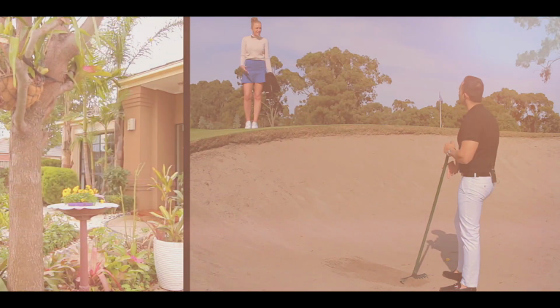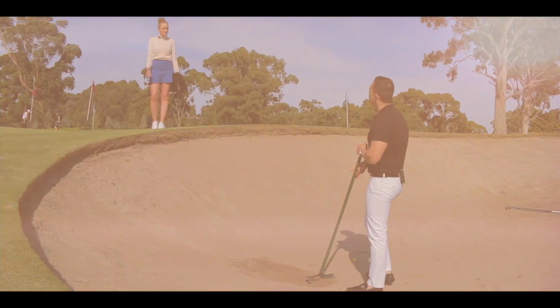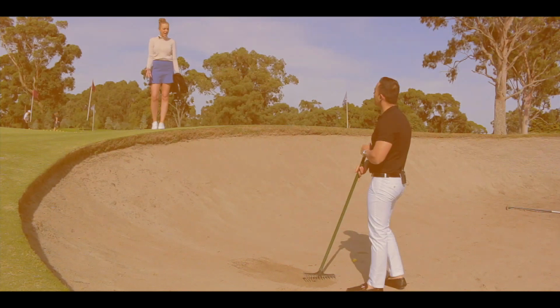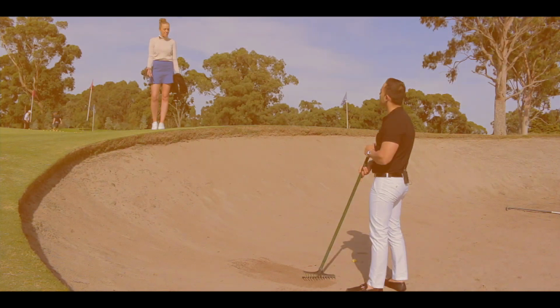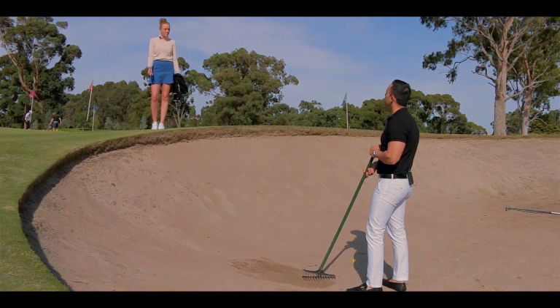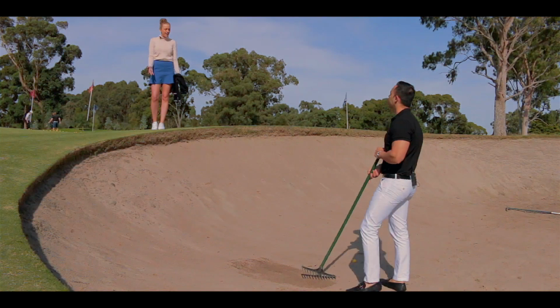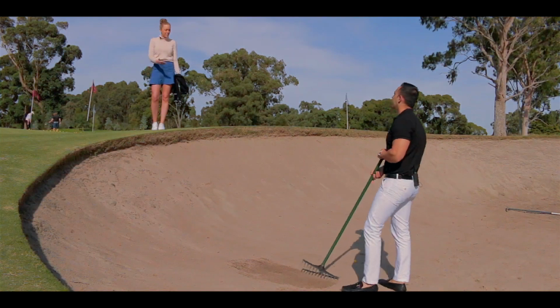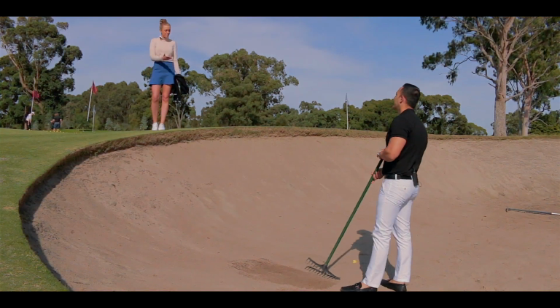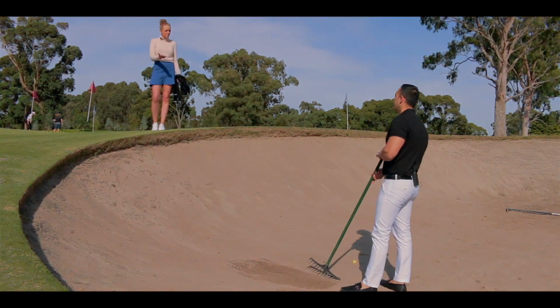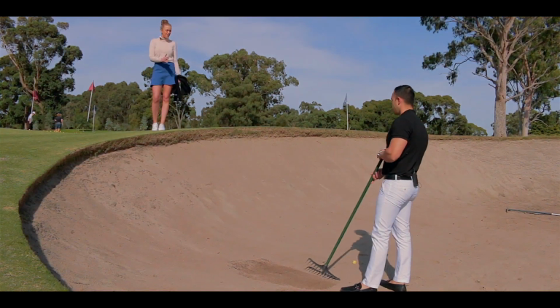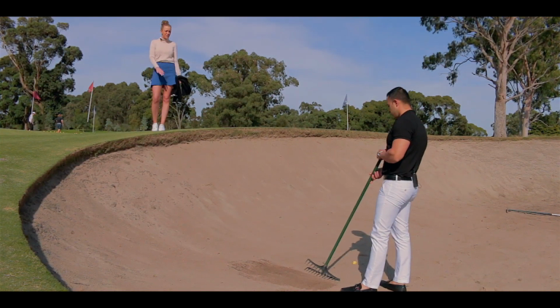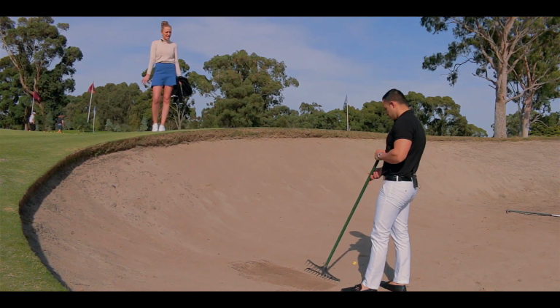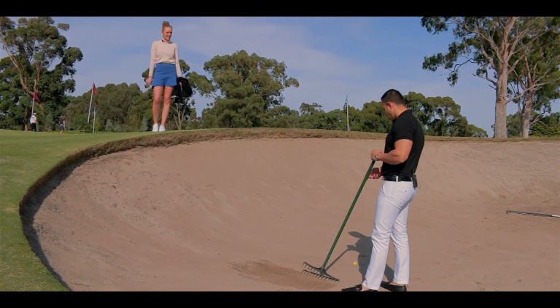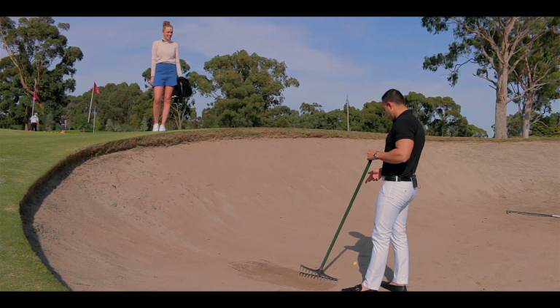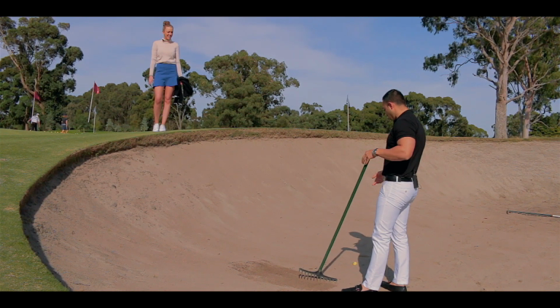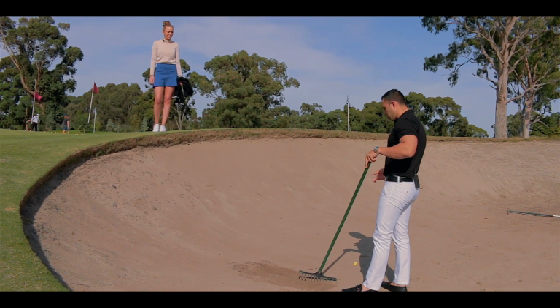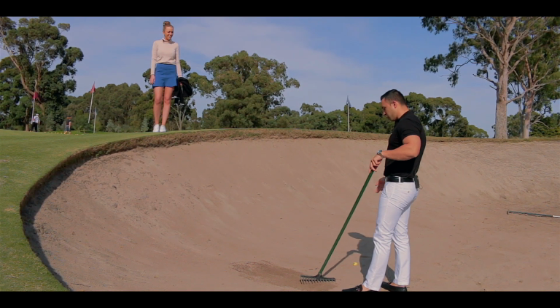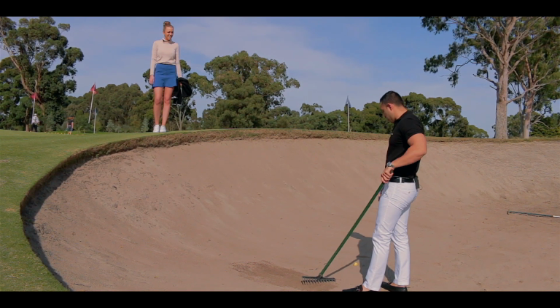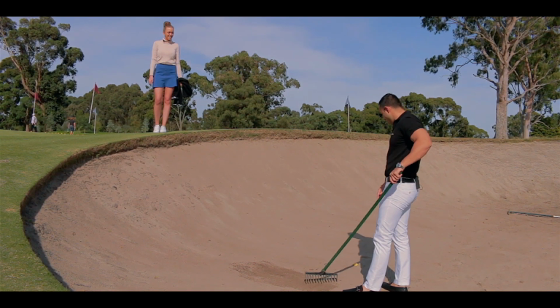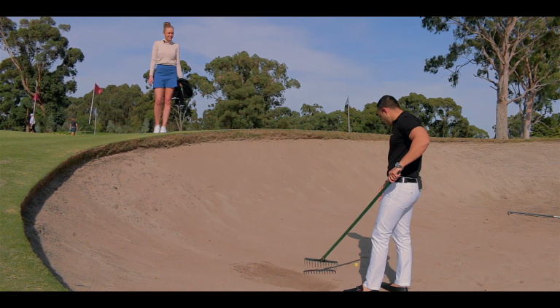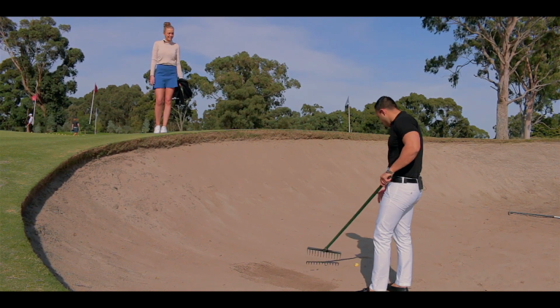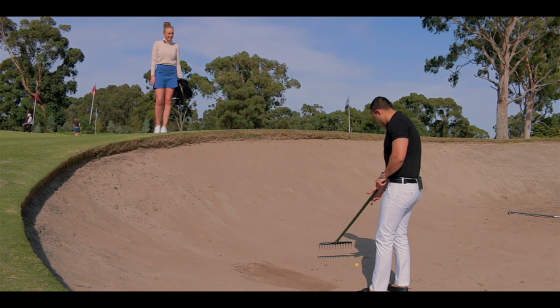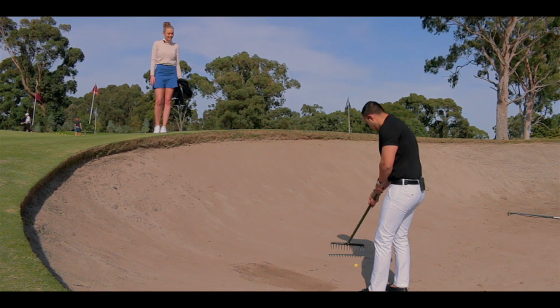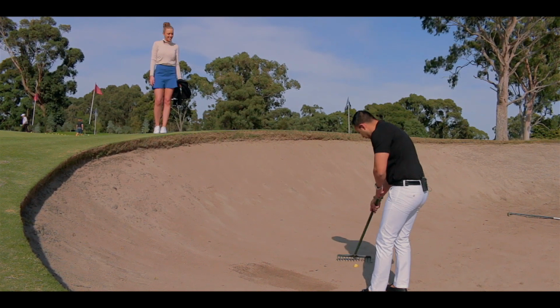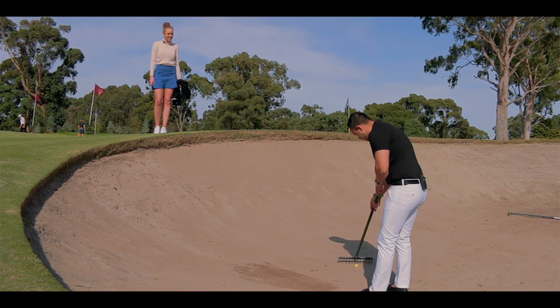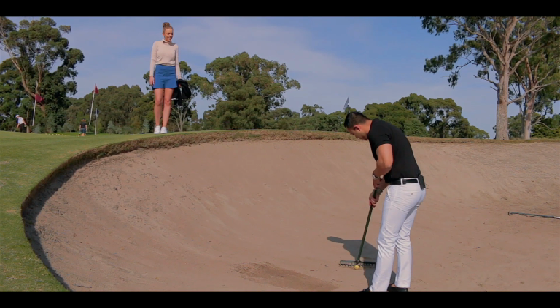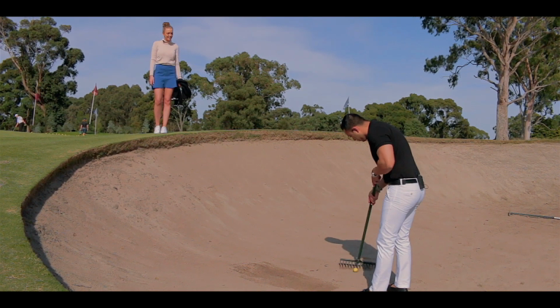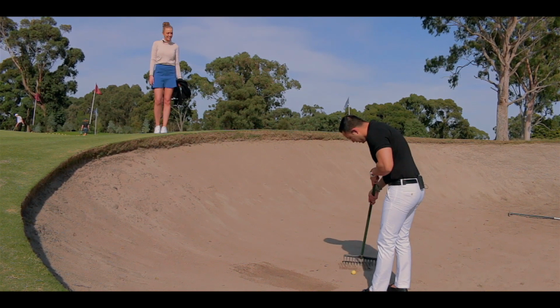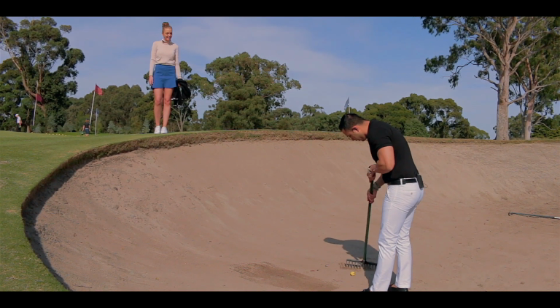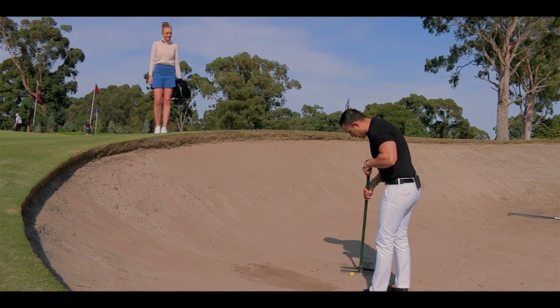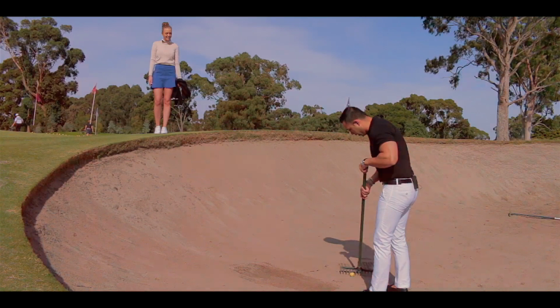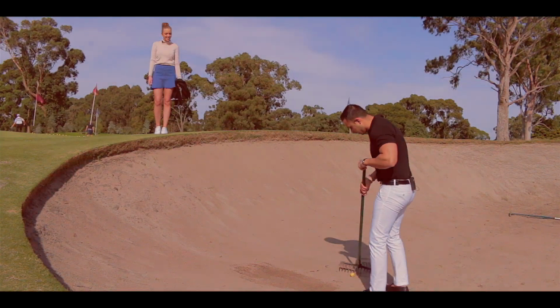Sounds great, but what are you doing? I'm trying to look for my ball. Oh look, I found it. There you go.